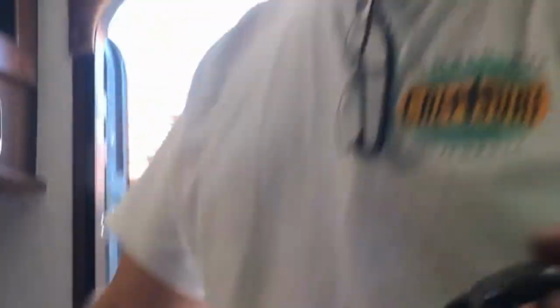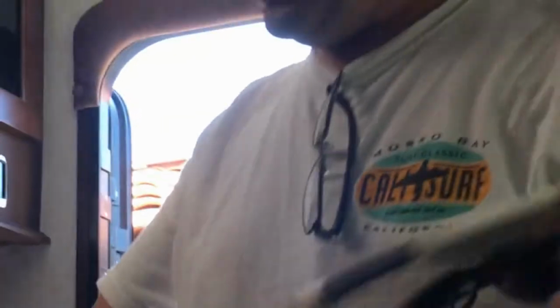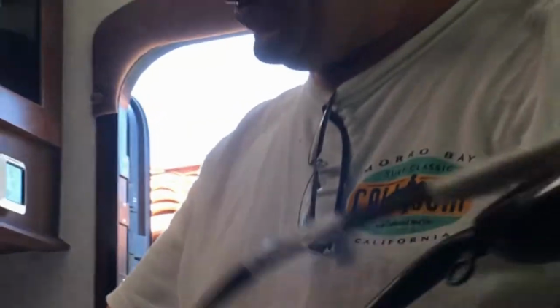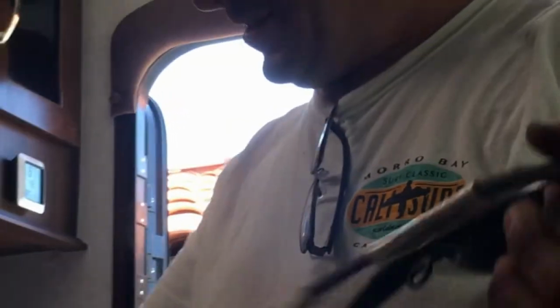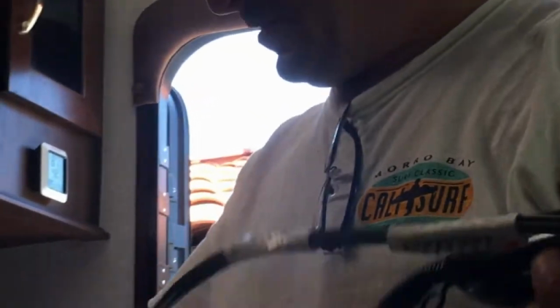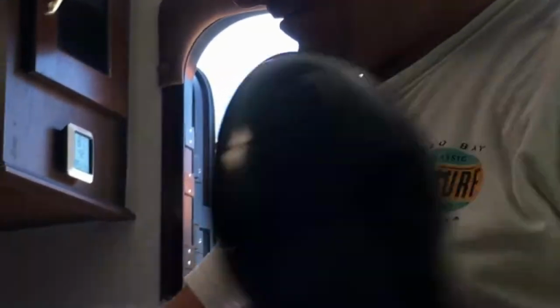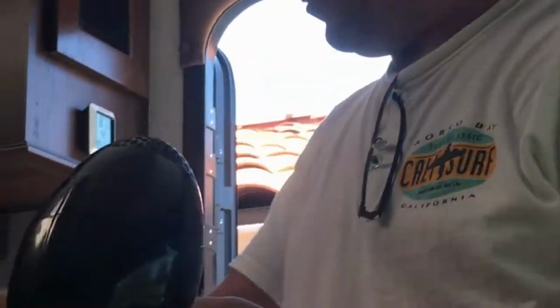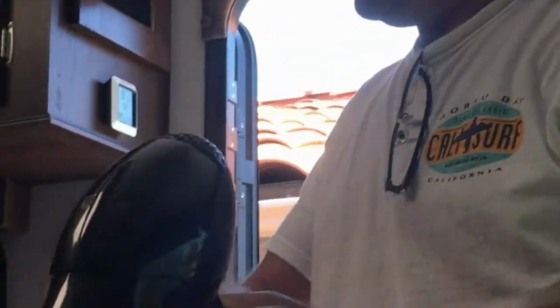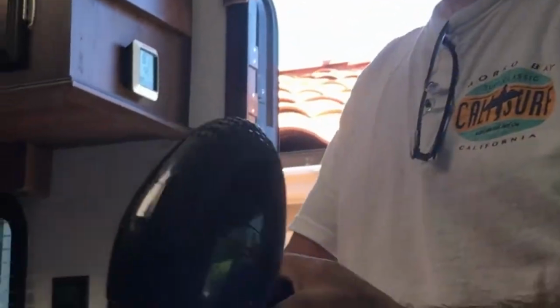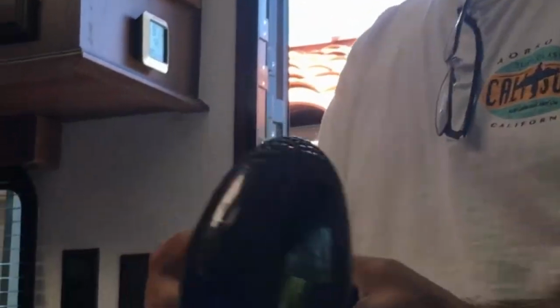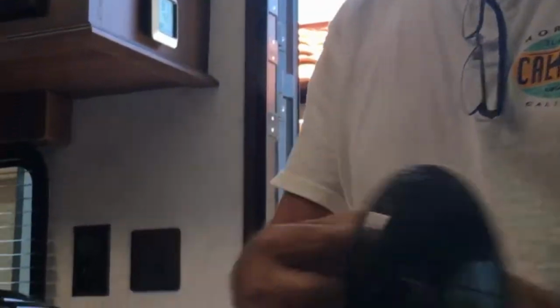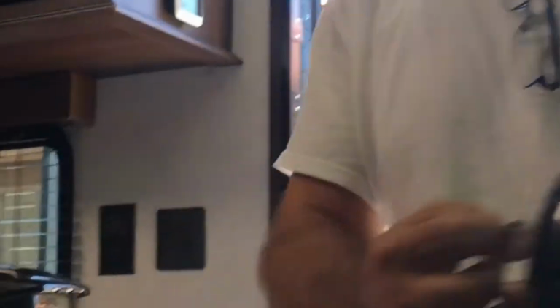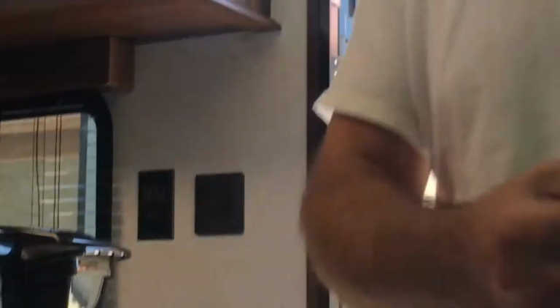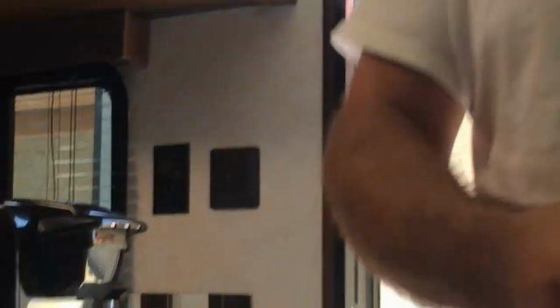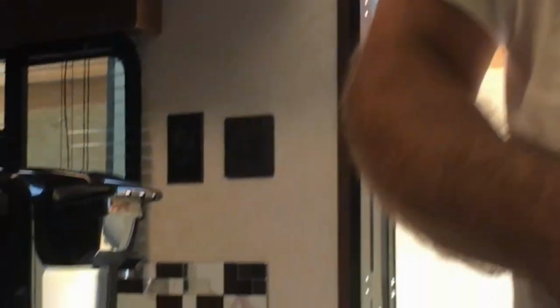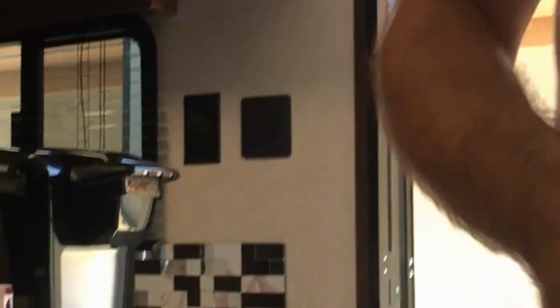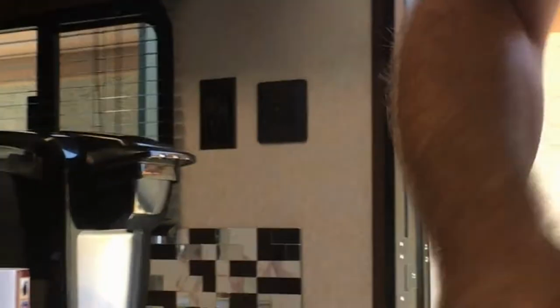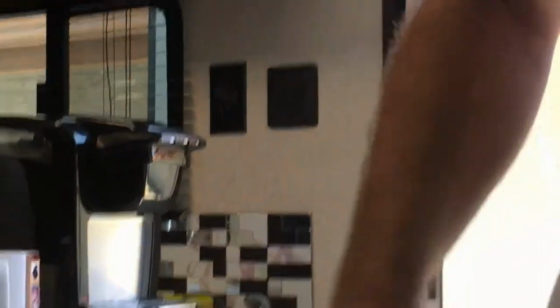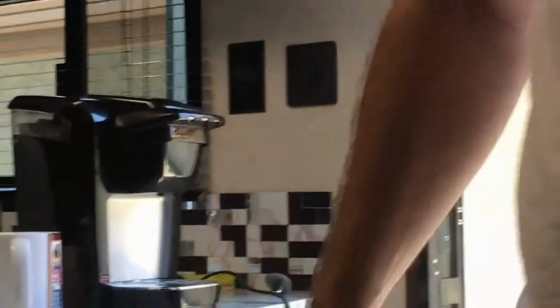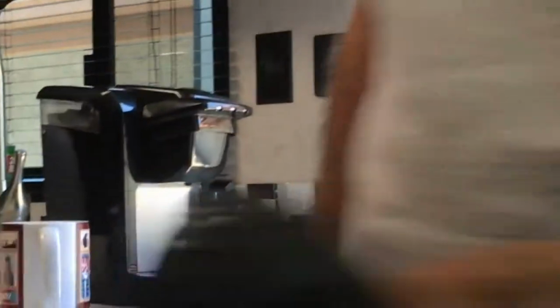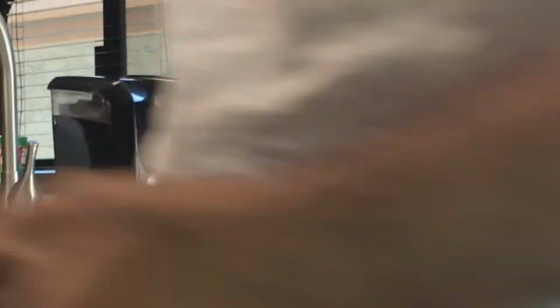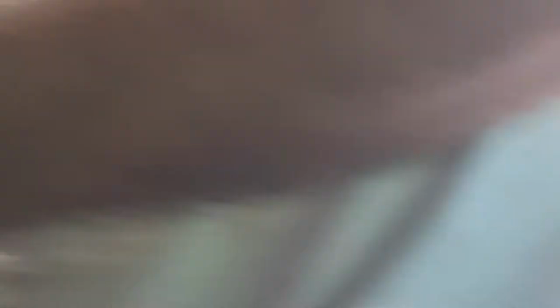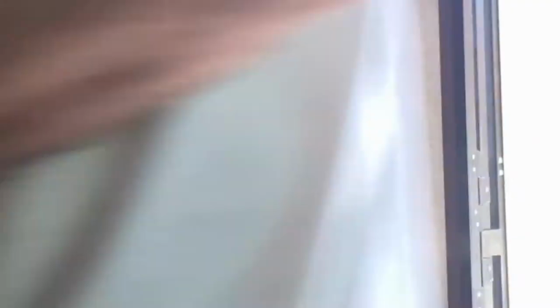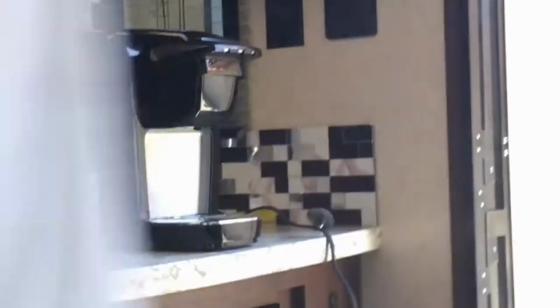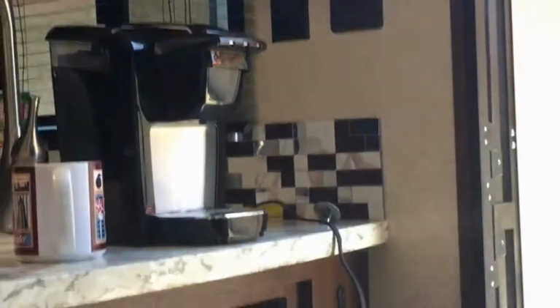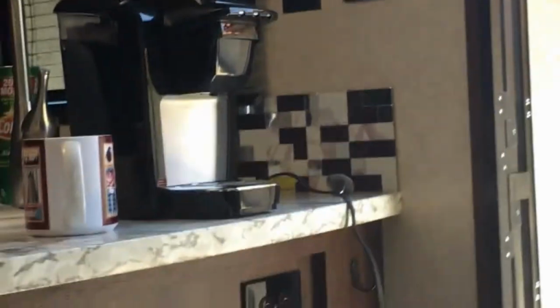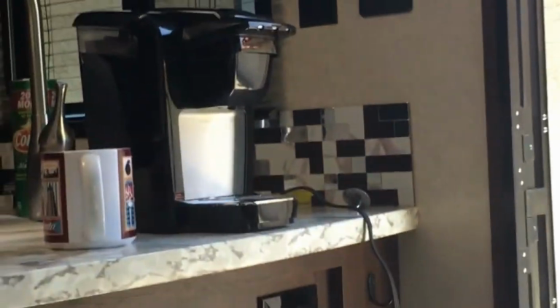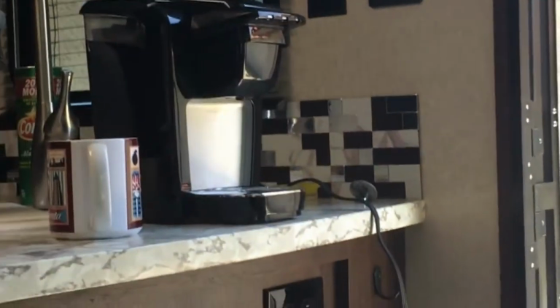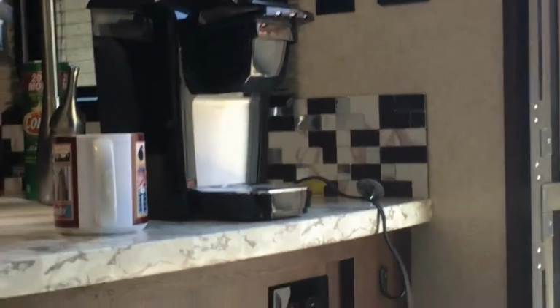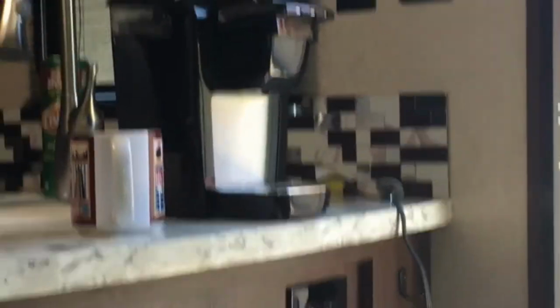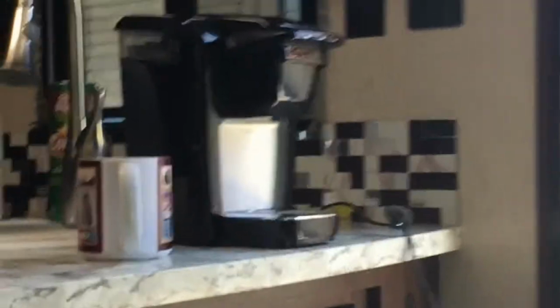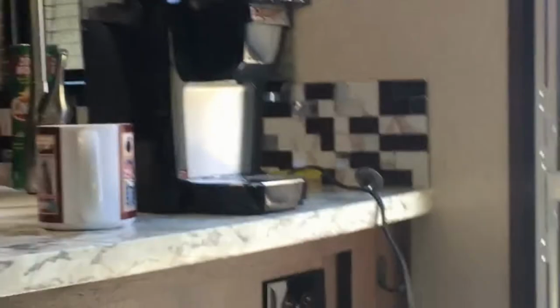Now make me a cup of coffee. Next up is a Keurig.